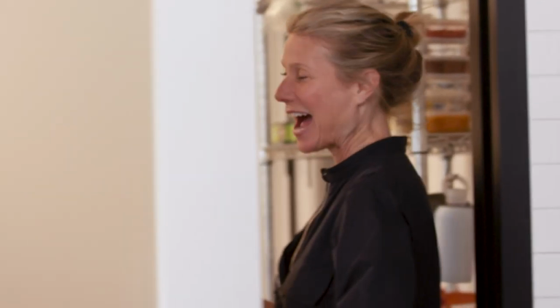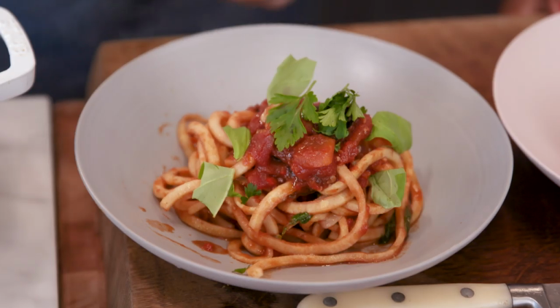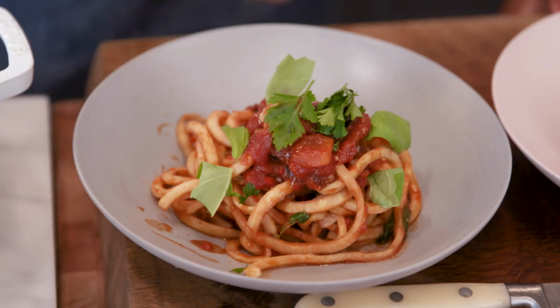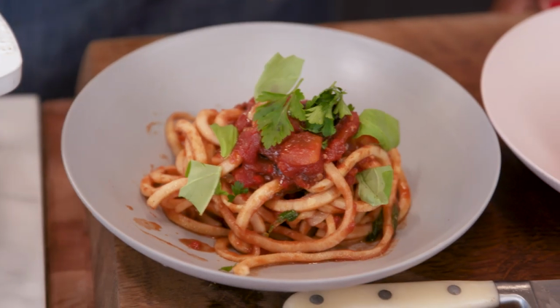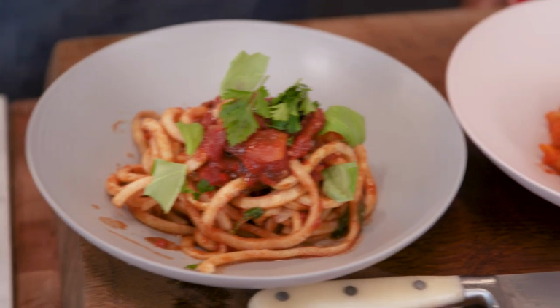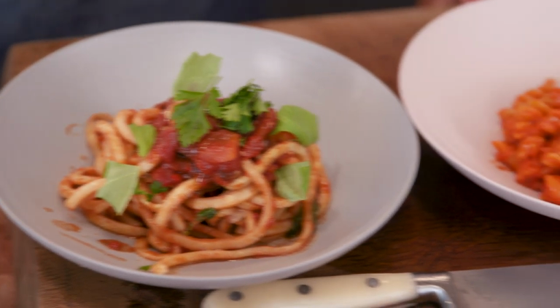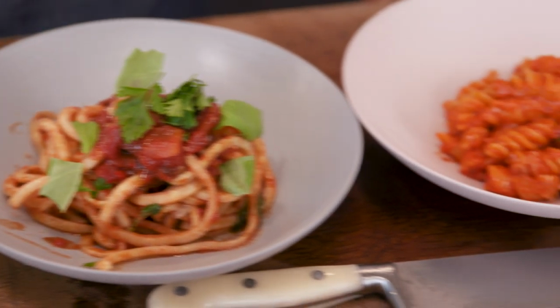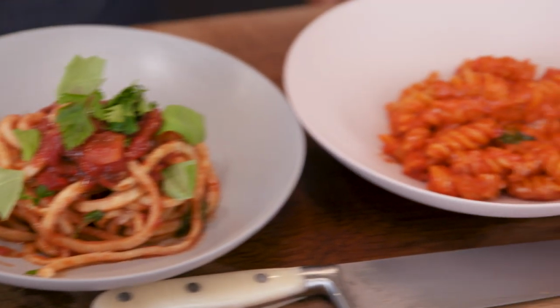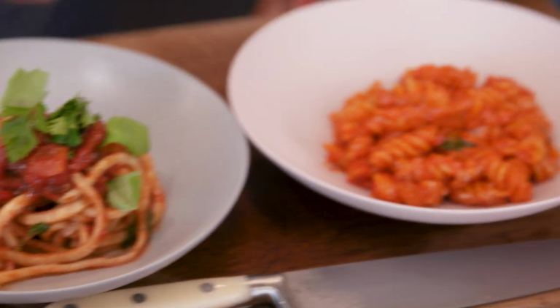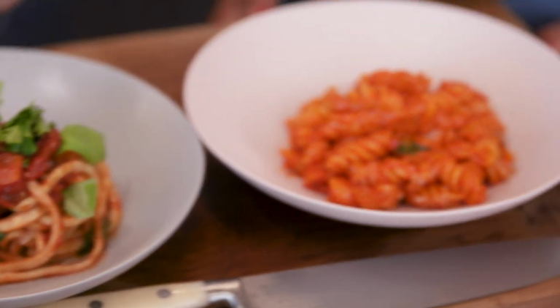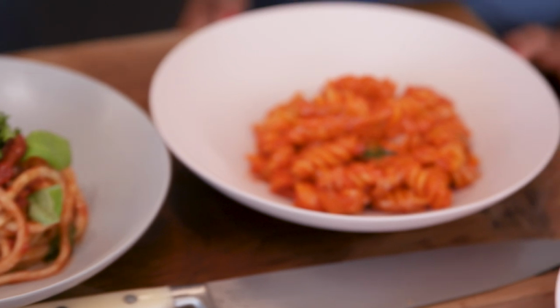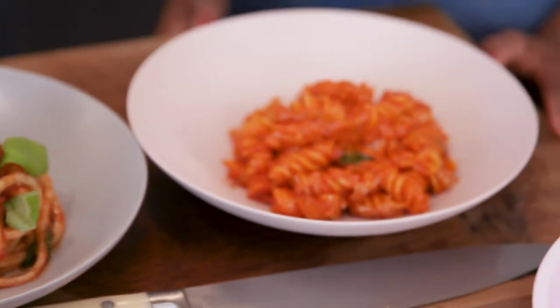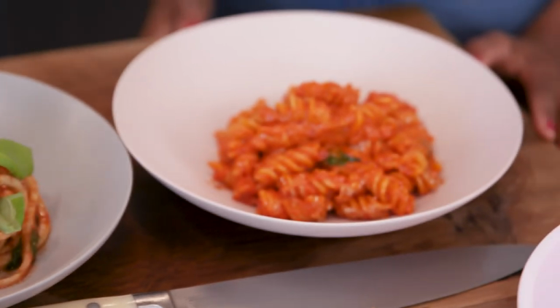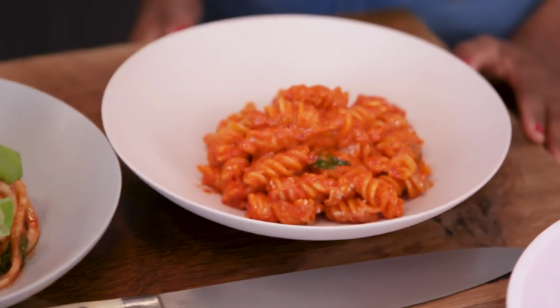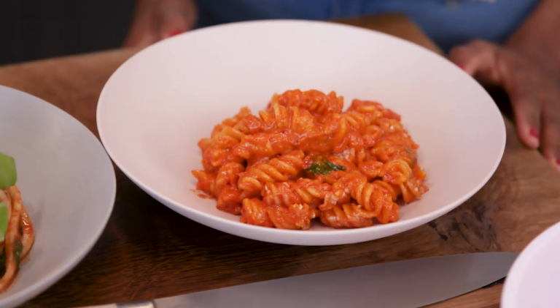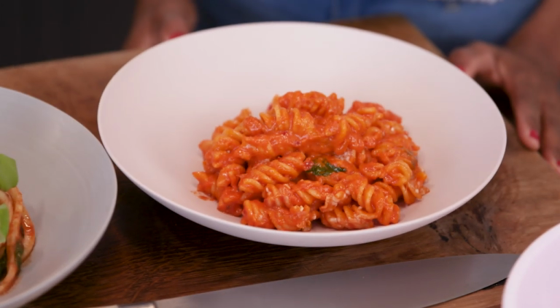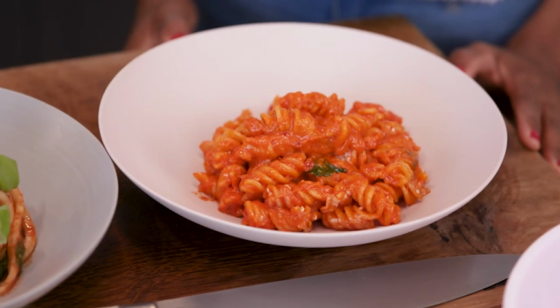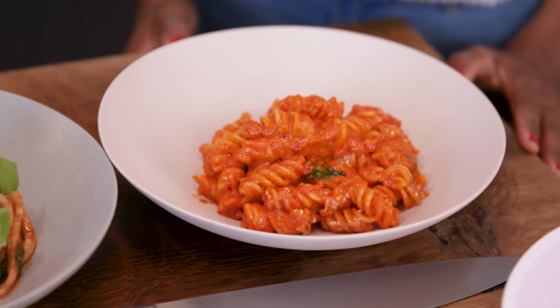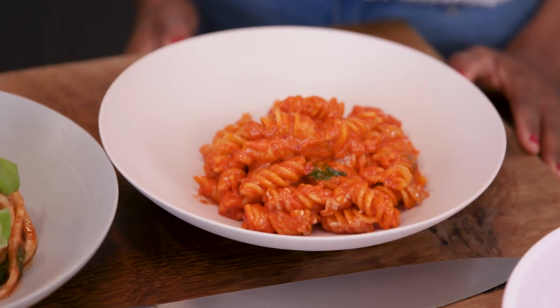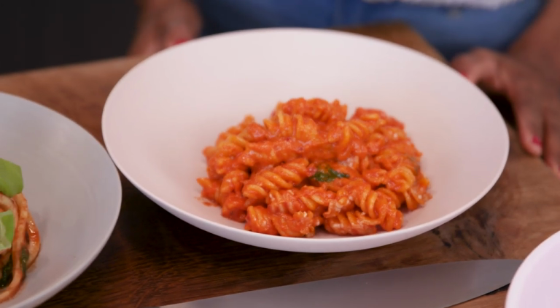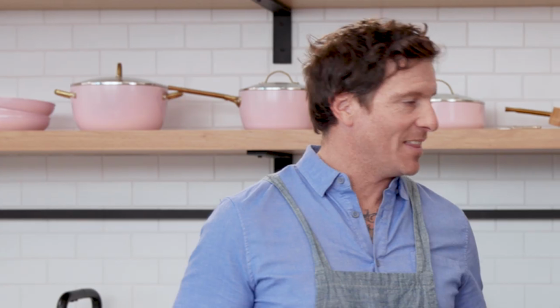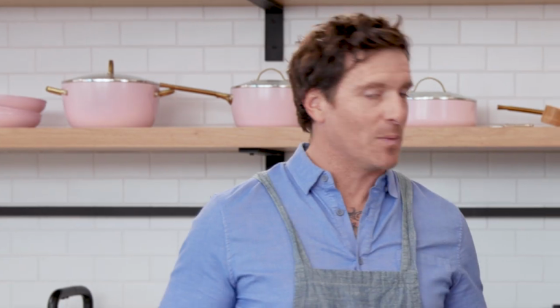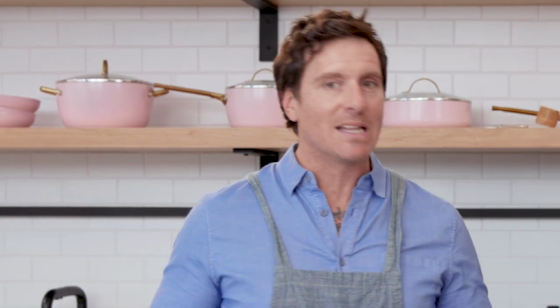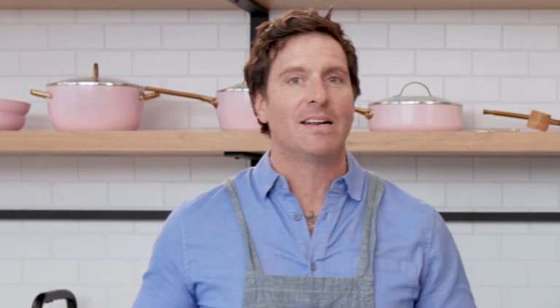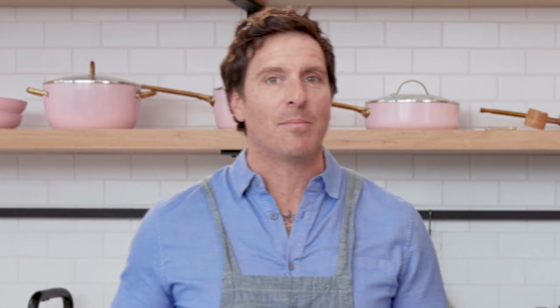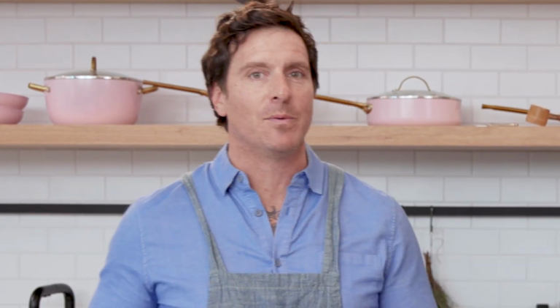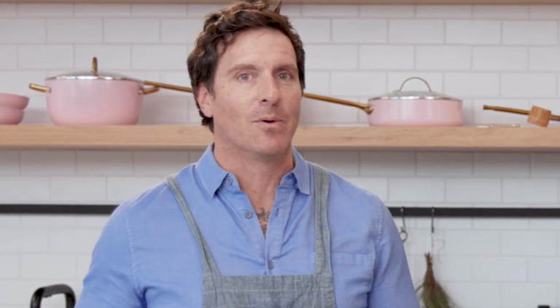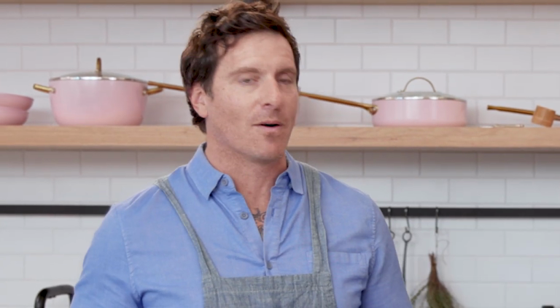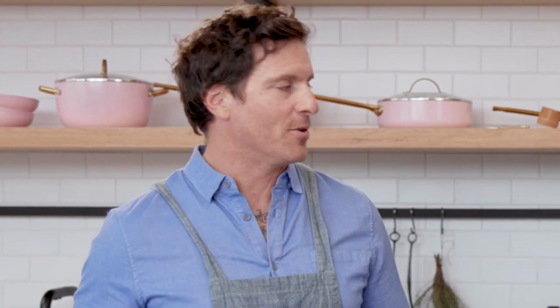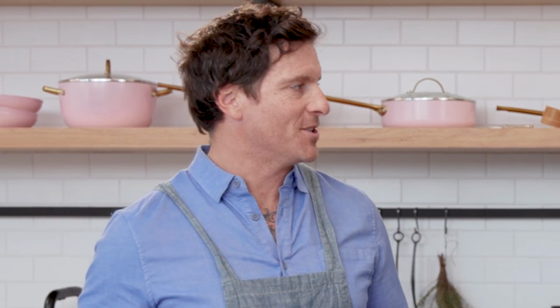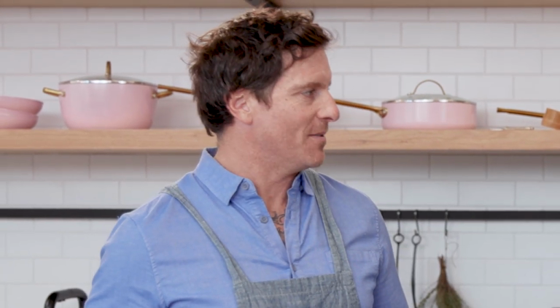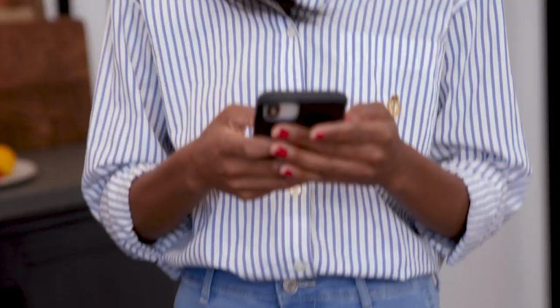So this is our Take versus Takeout. This is where we take a takeout dish, clean it up, and do our version of it.